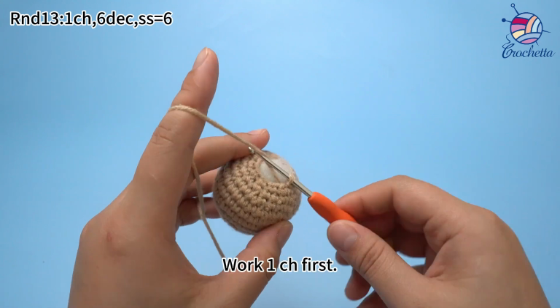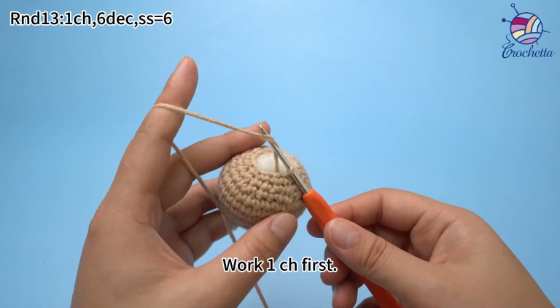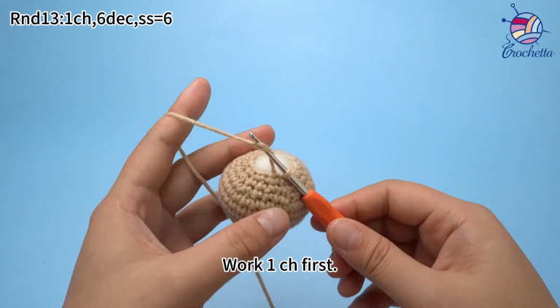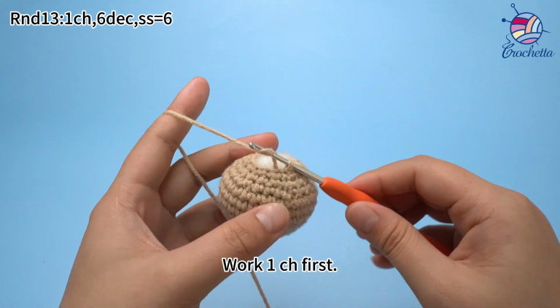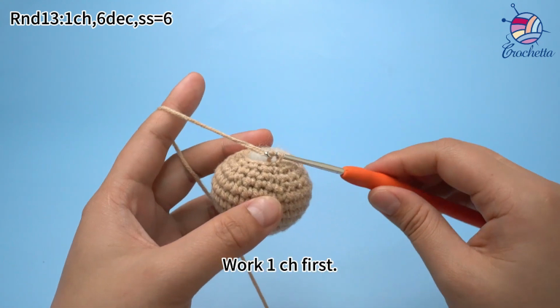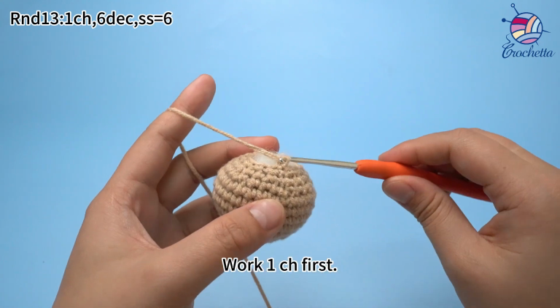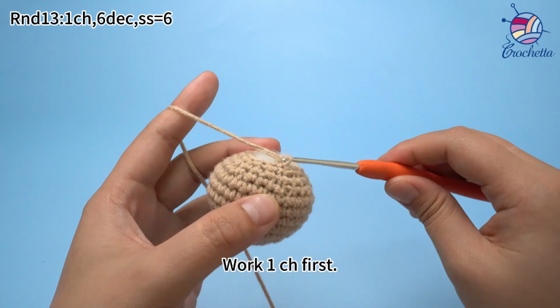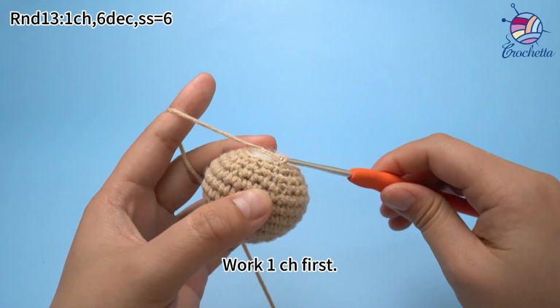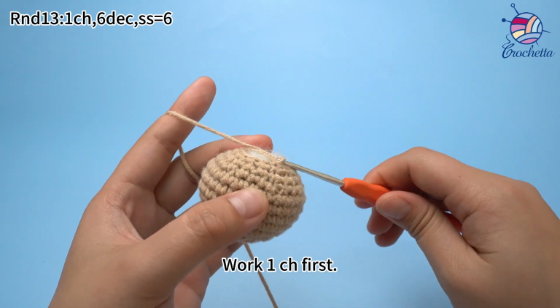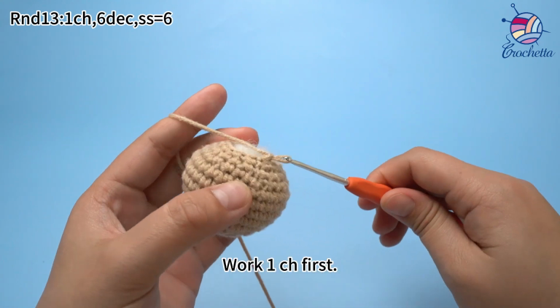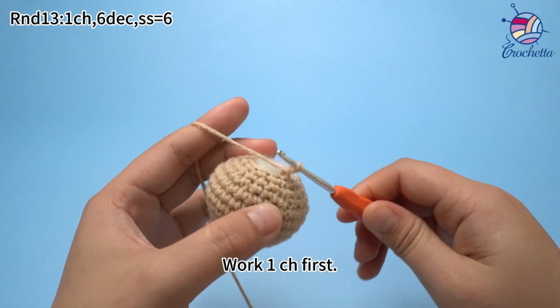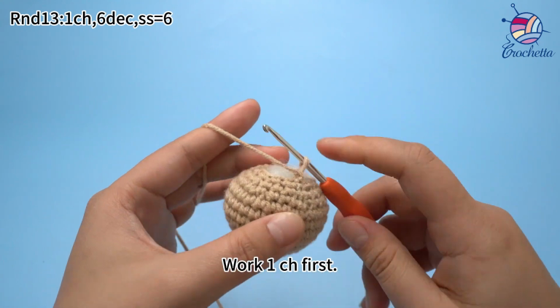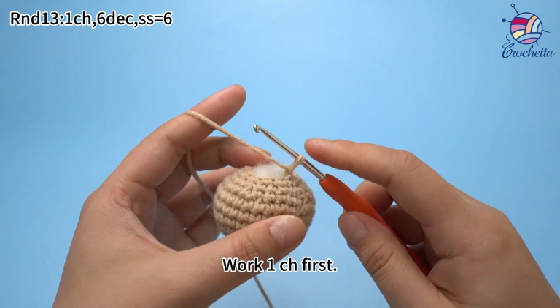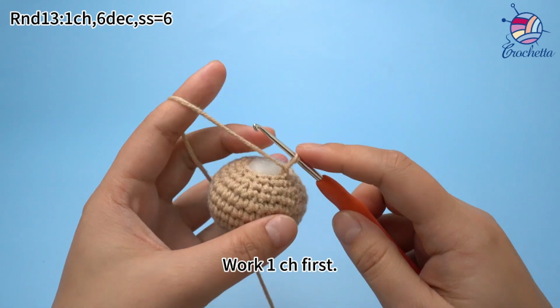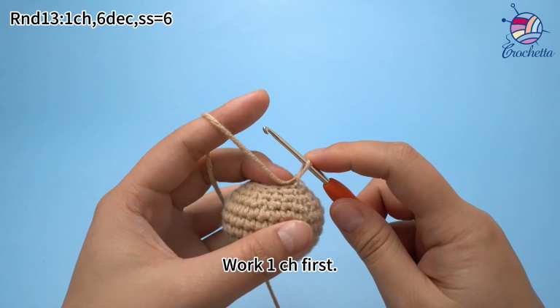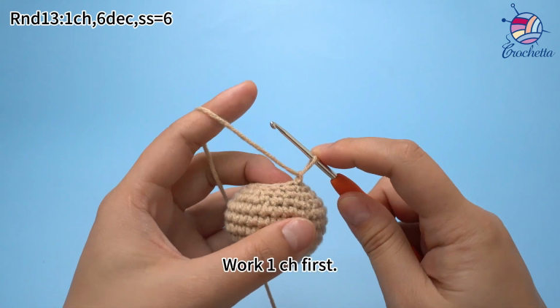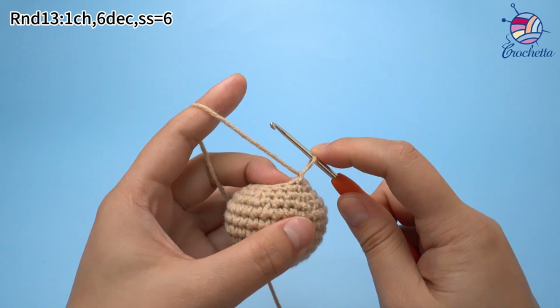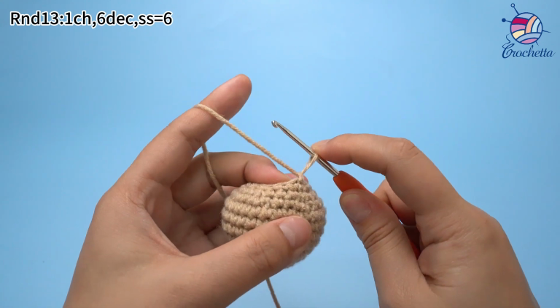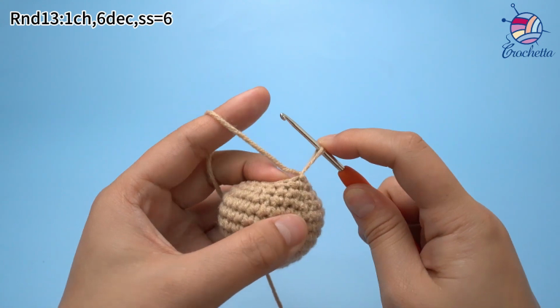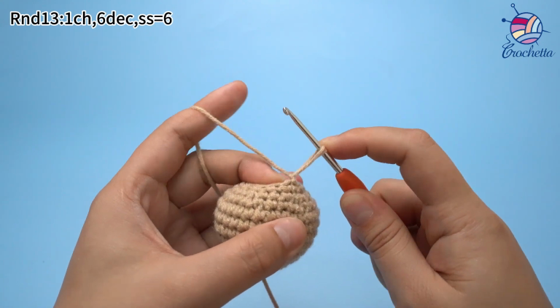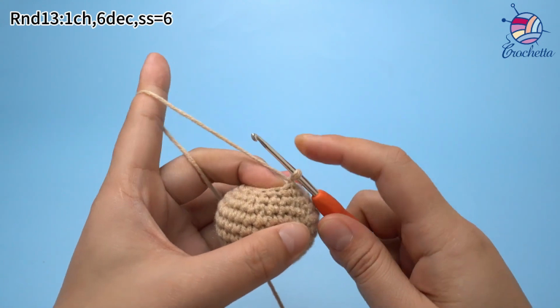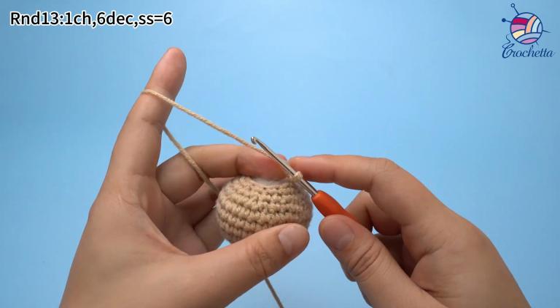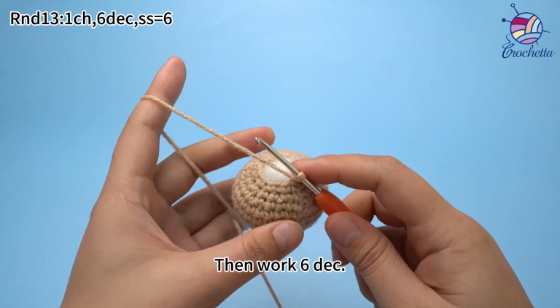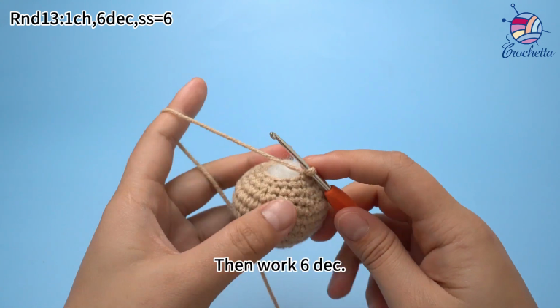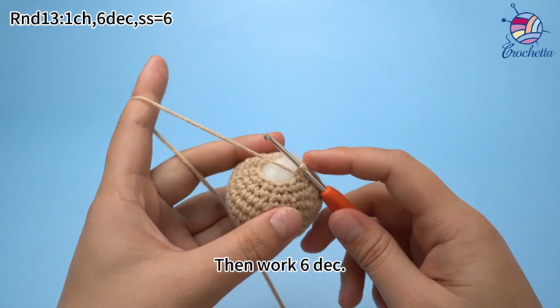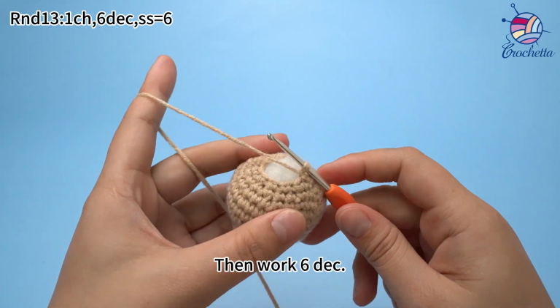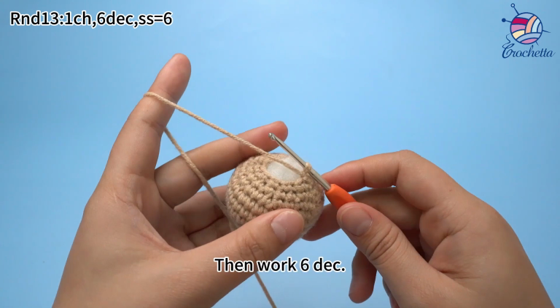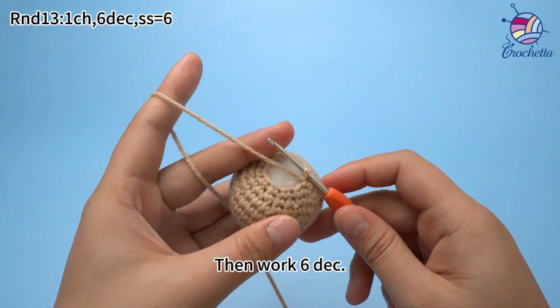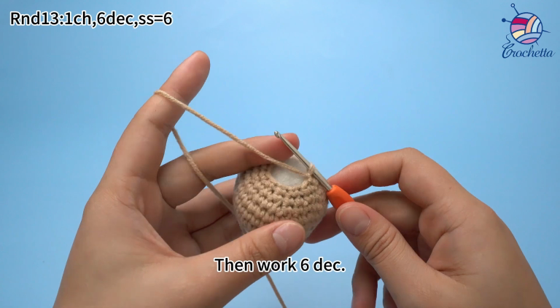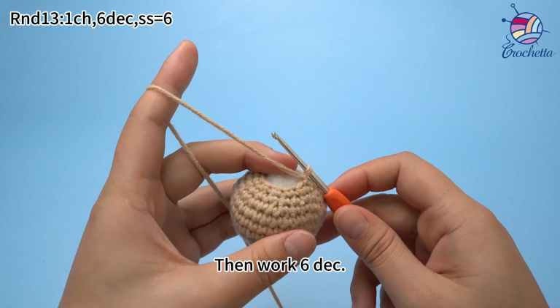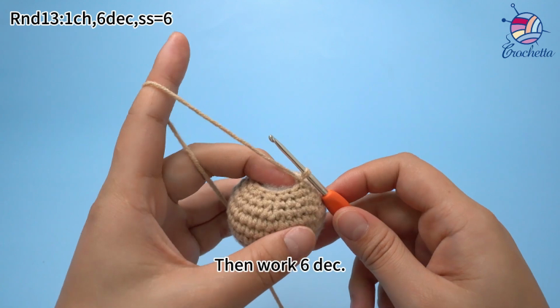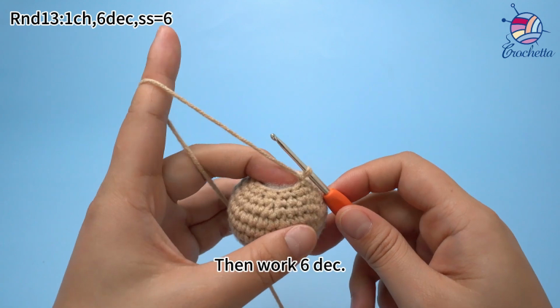Work 1 chain stitch first, then work 6 decreases.